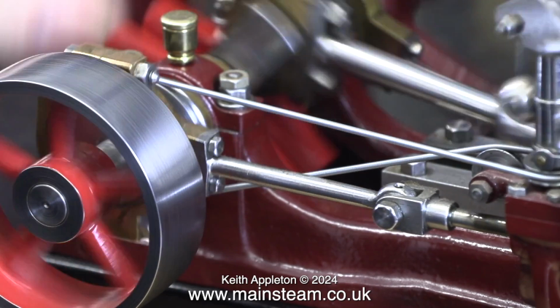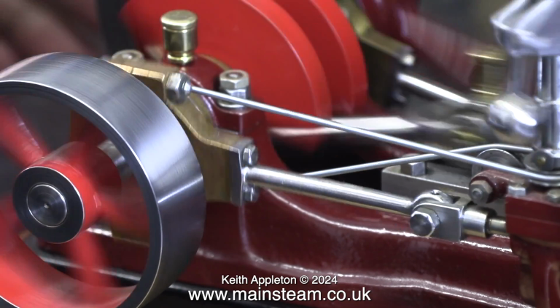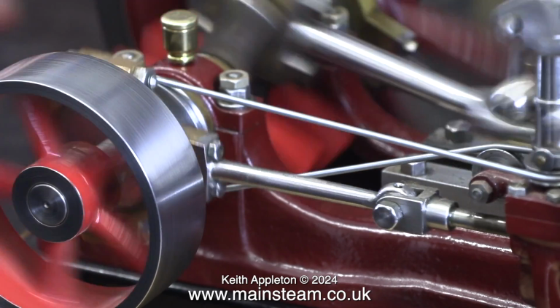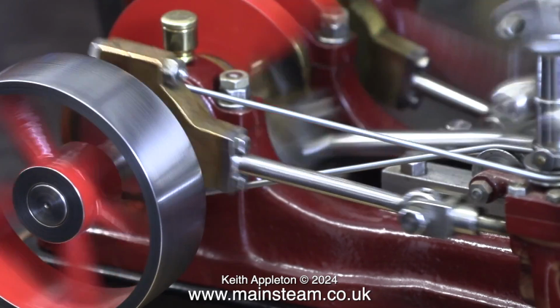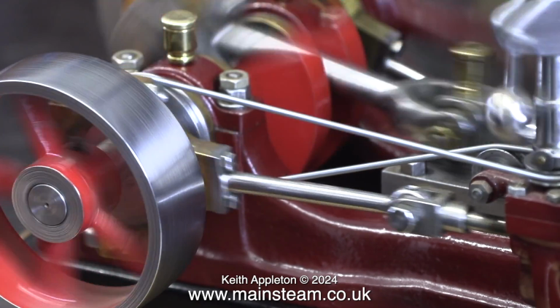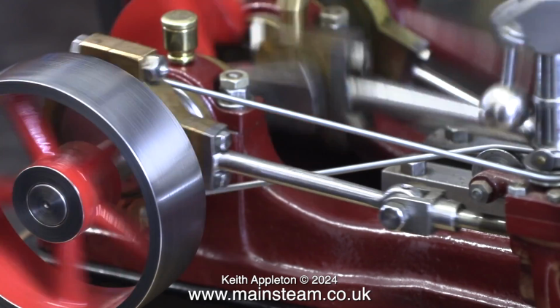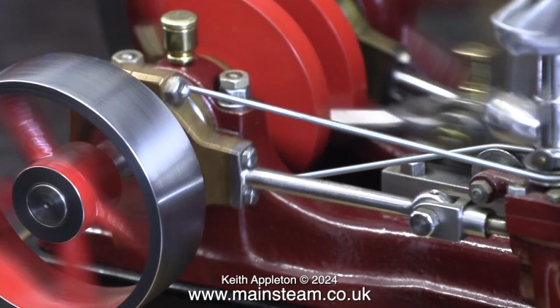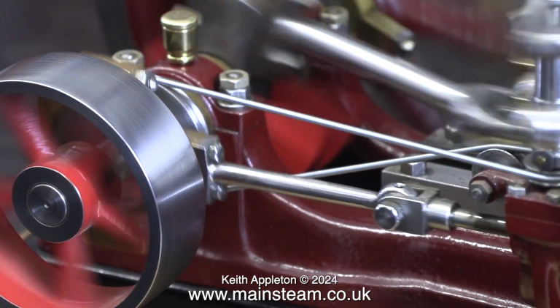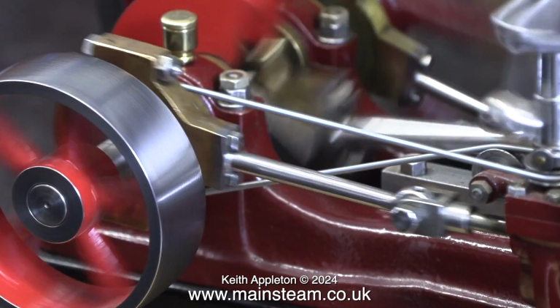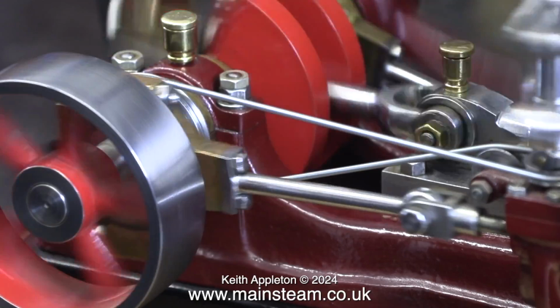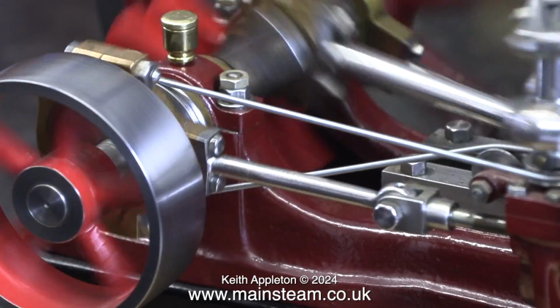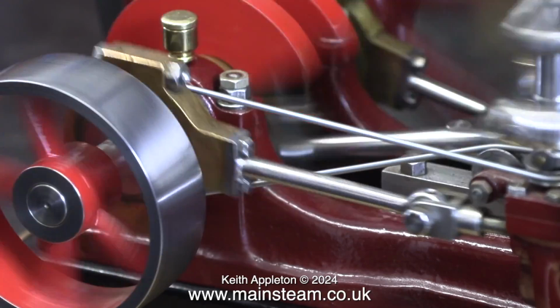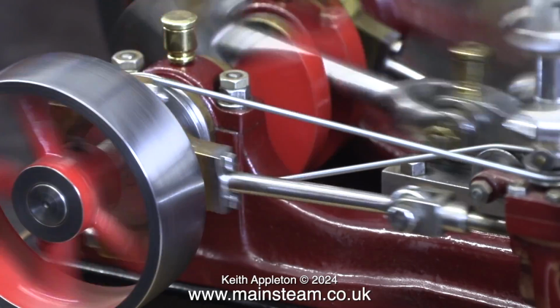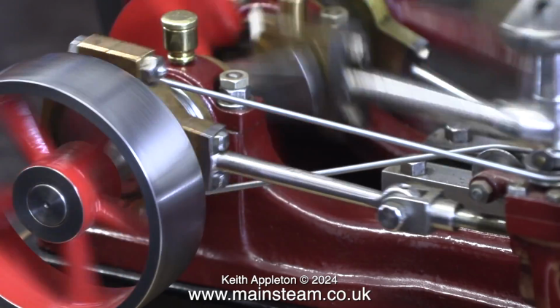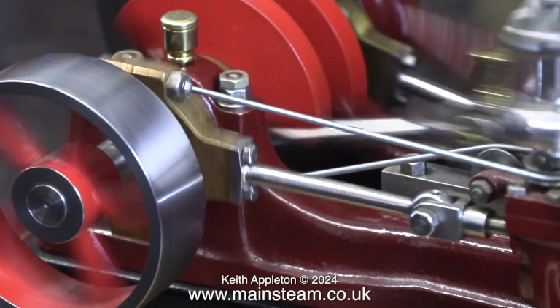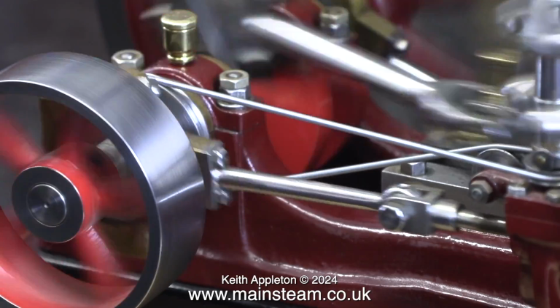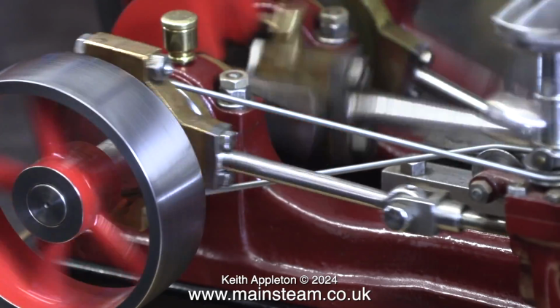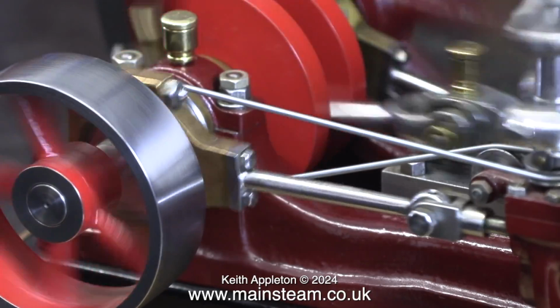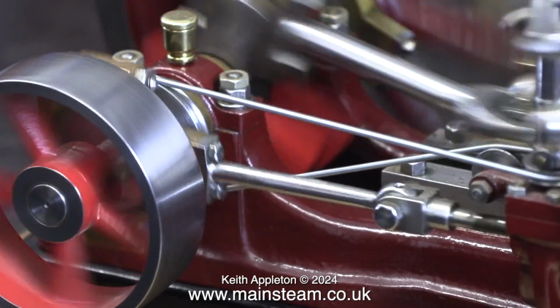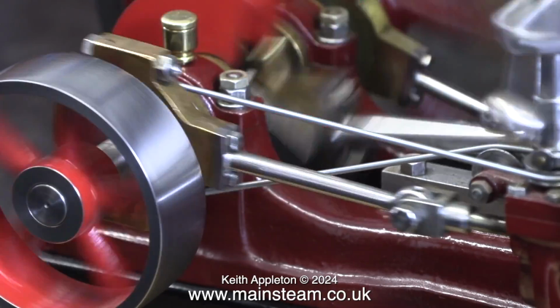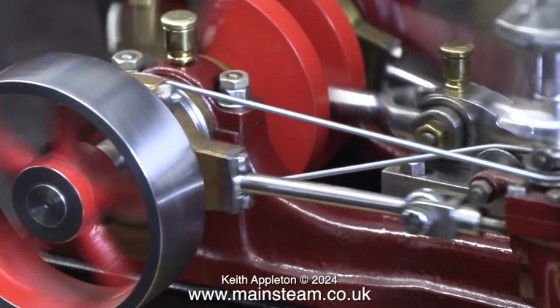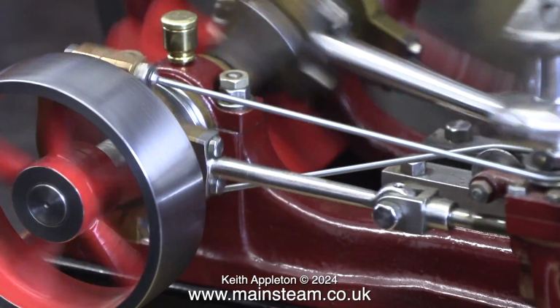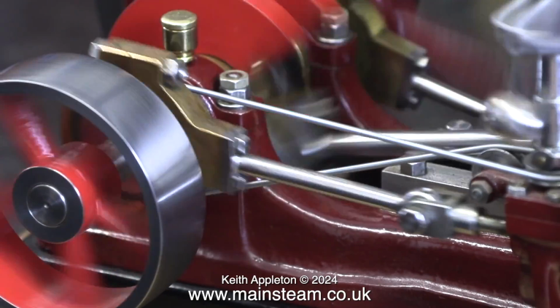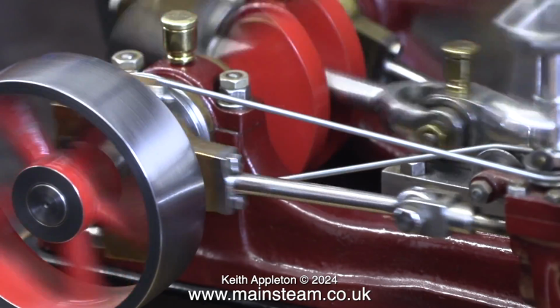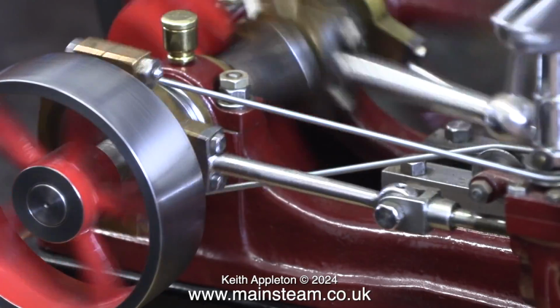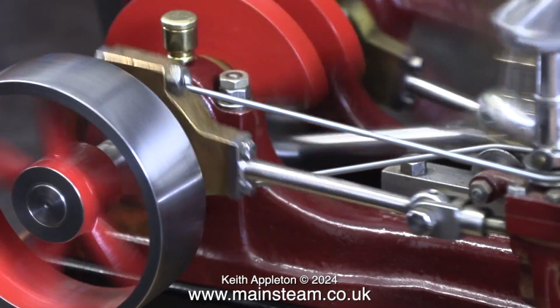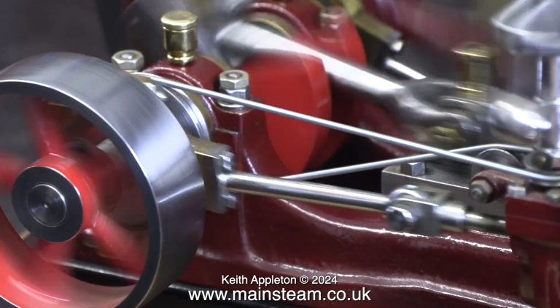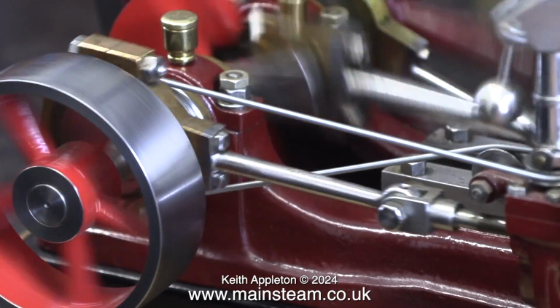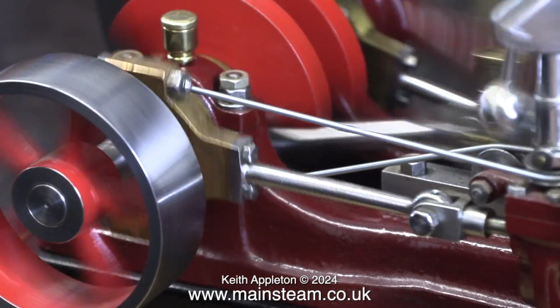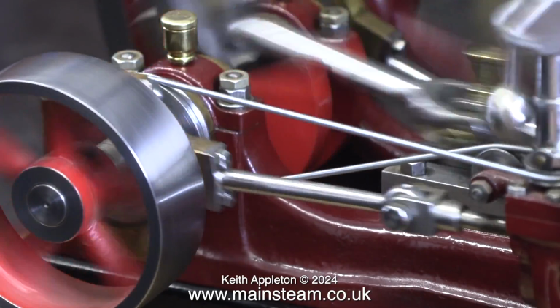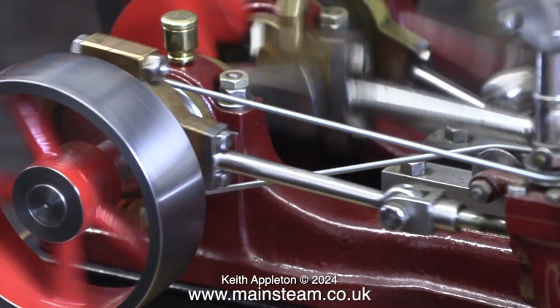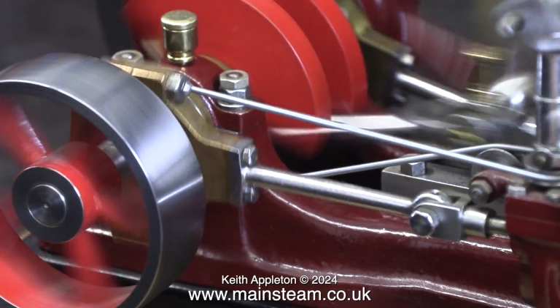This Stuart number nine steam engine is really well made. The fits and tolerances are exceptionally good.